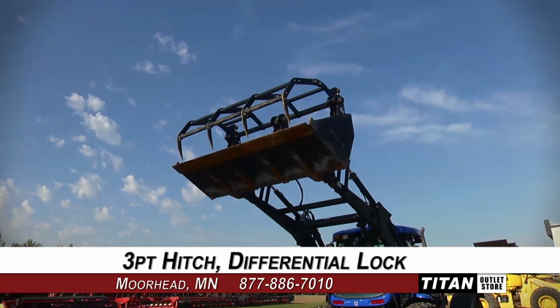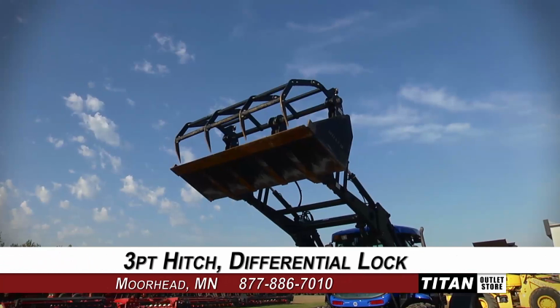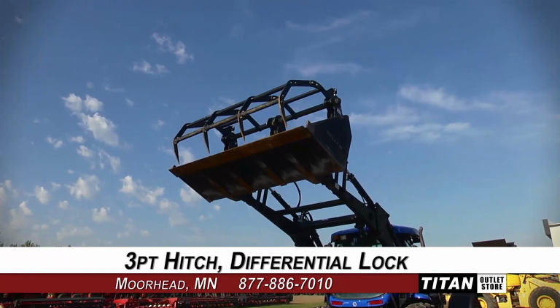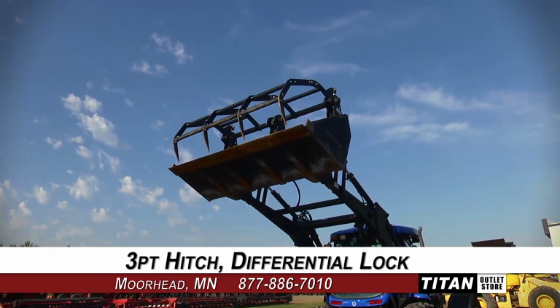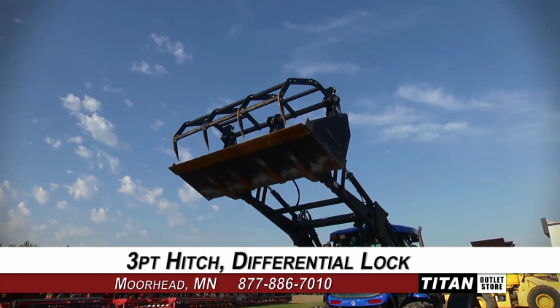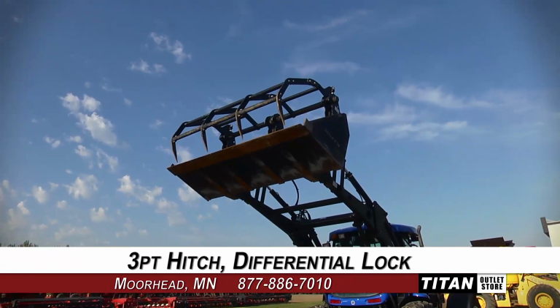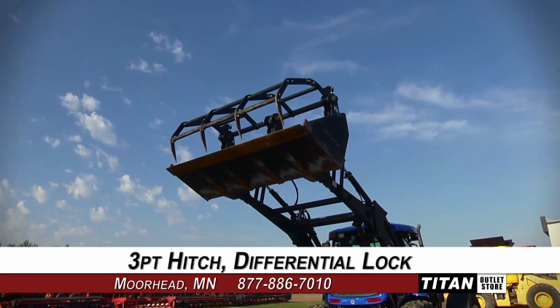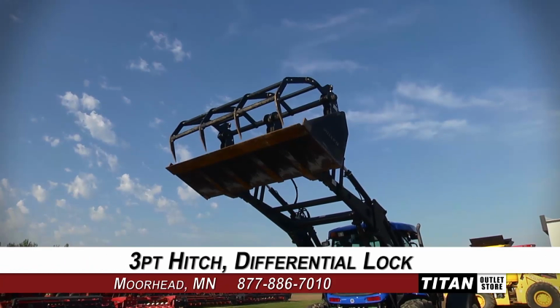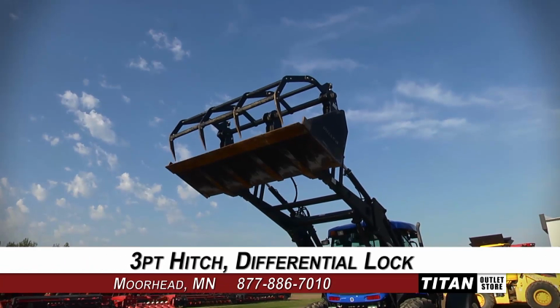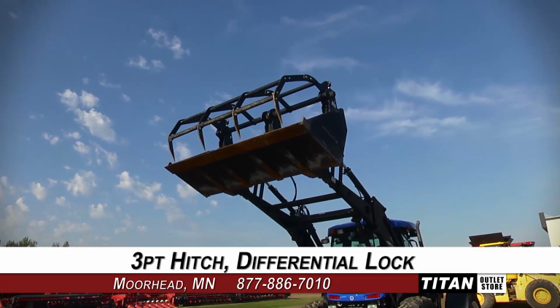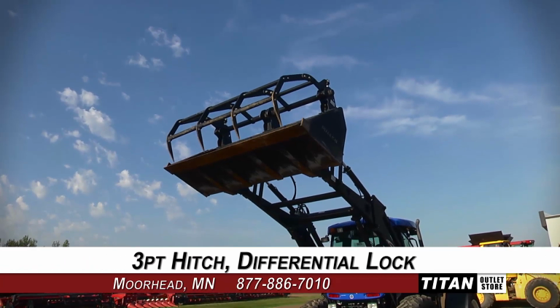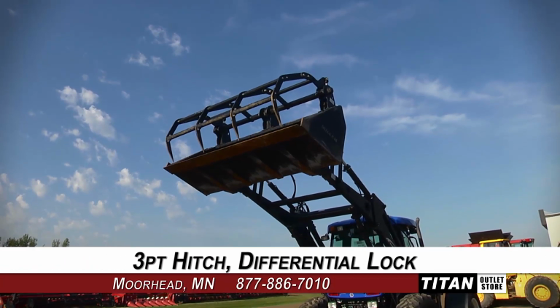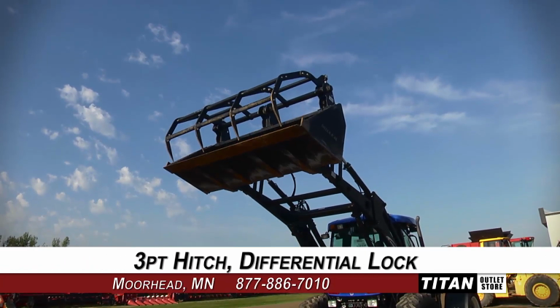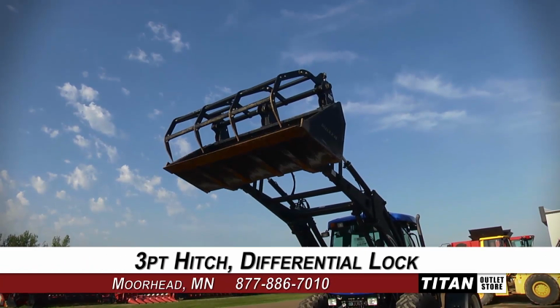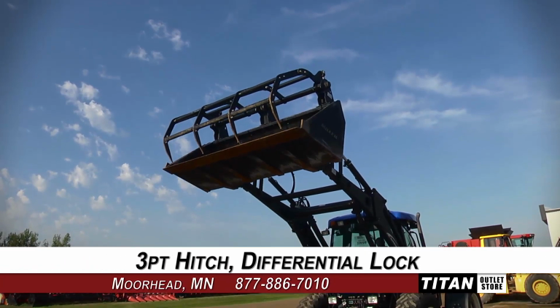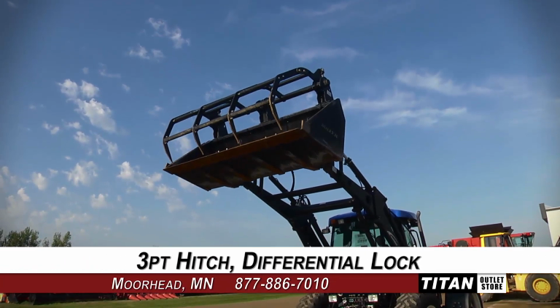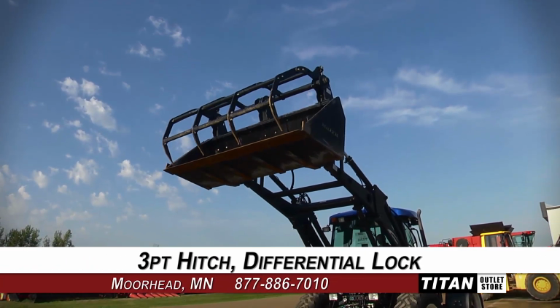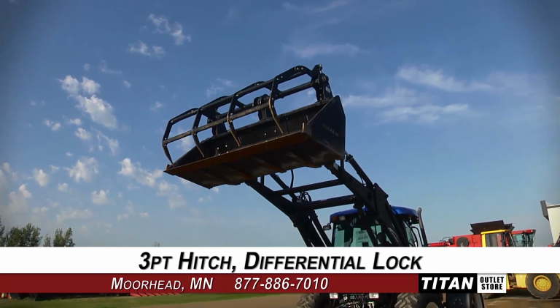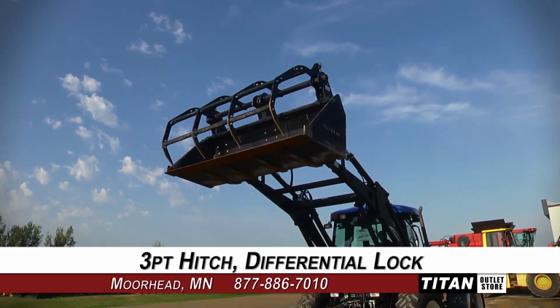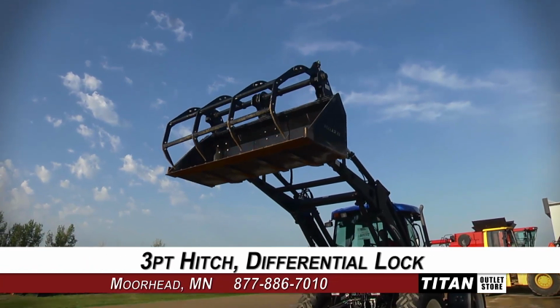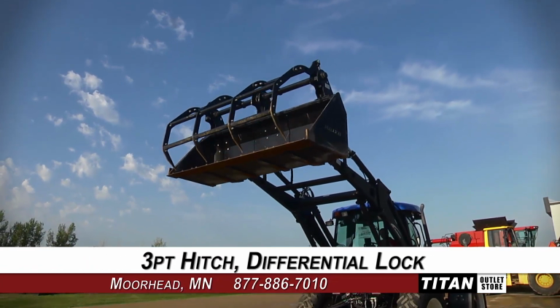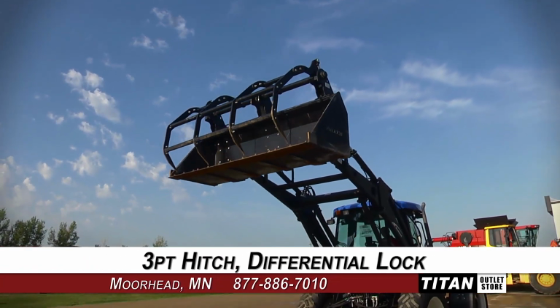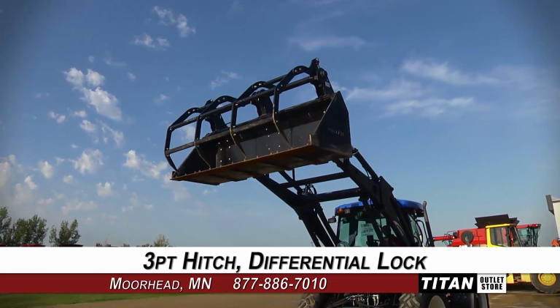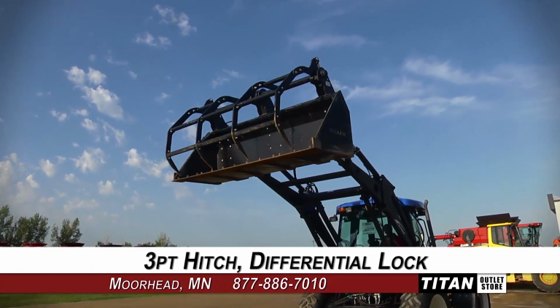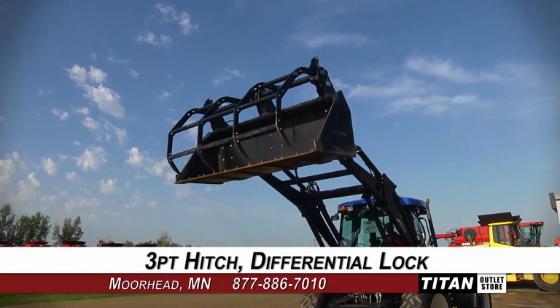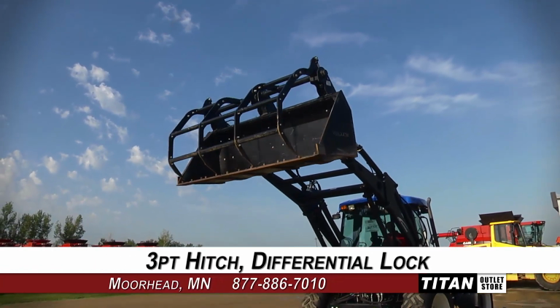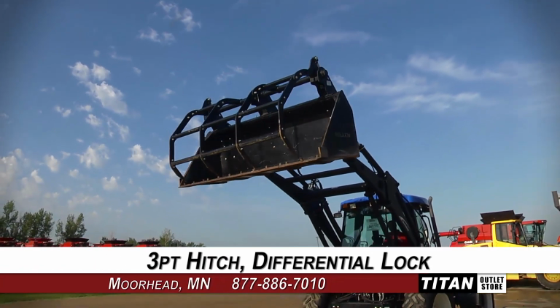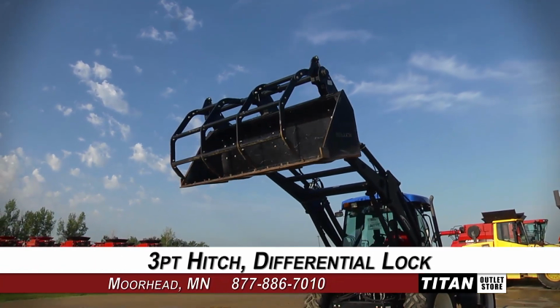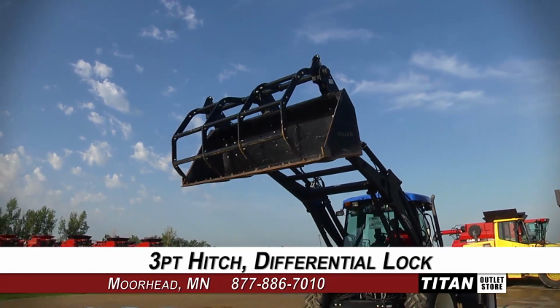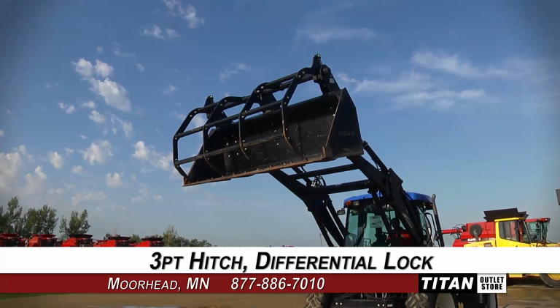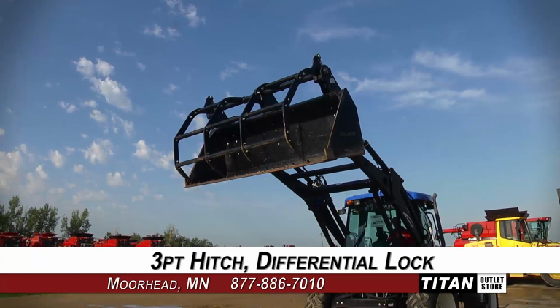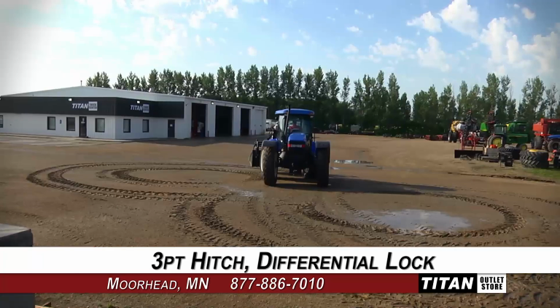This TV 145 features a New Holland front-end loader with bucket and grapple.